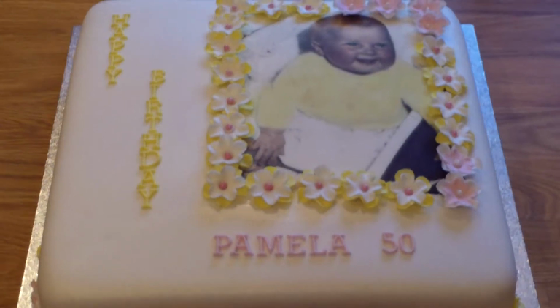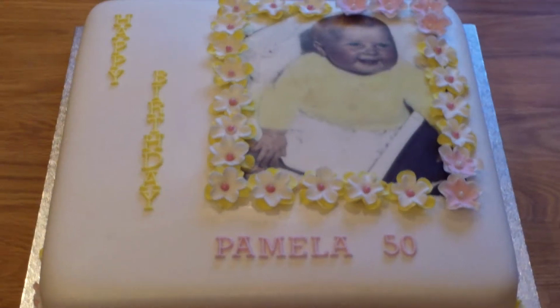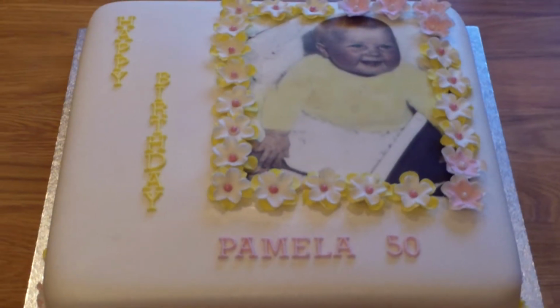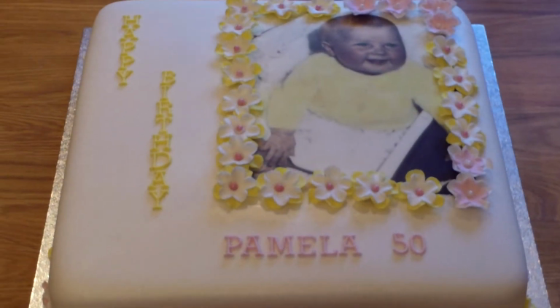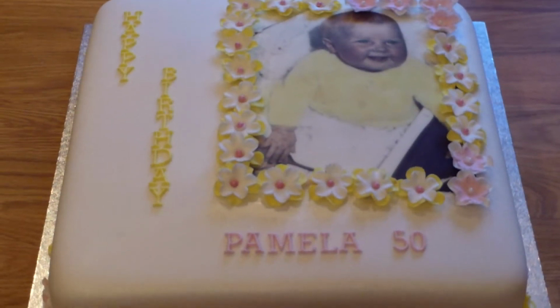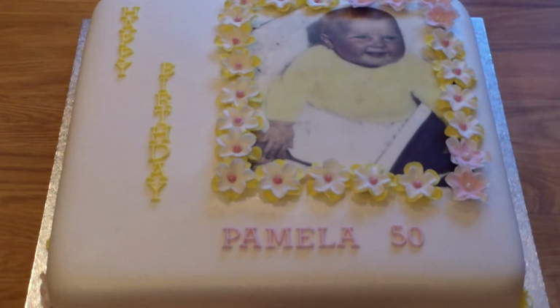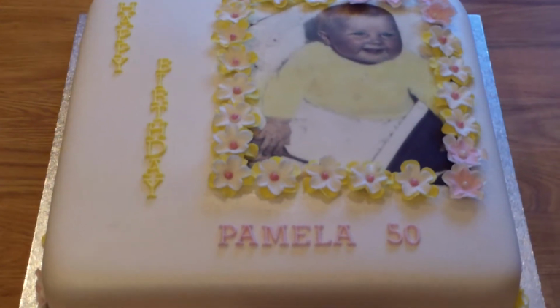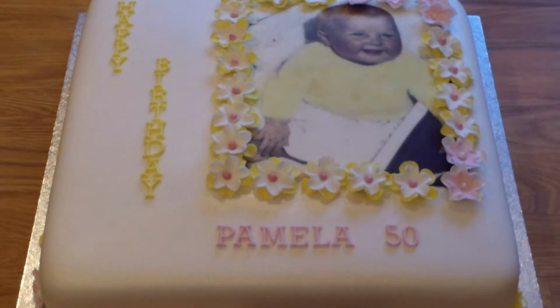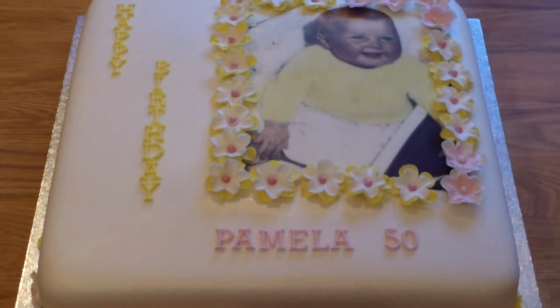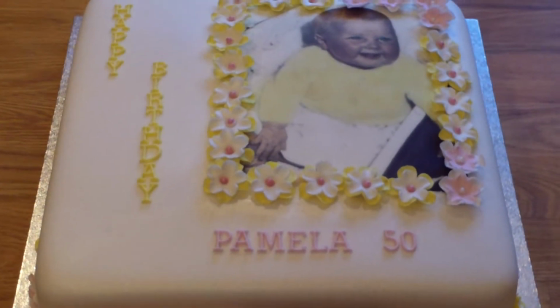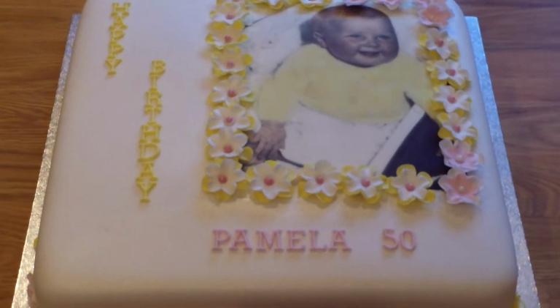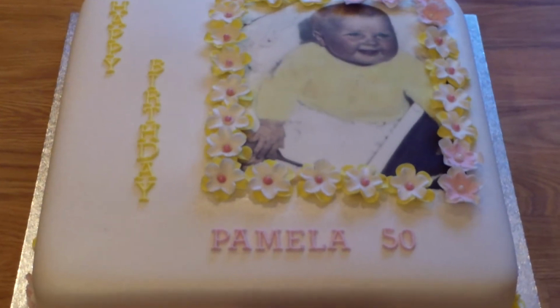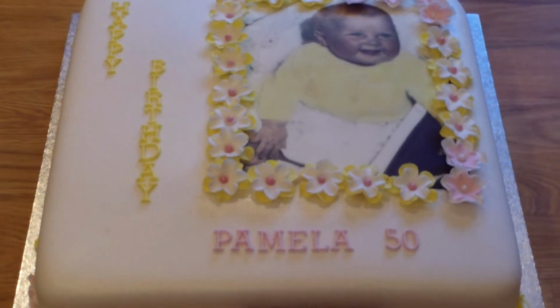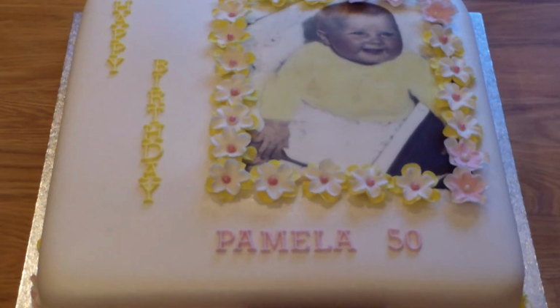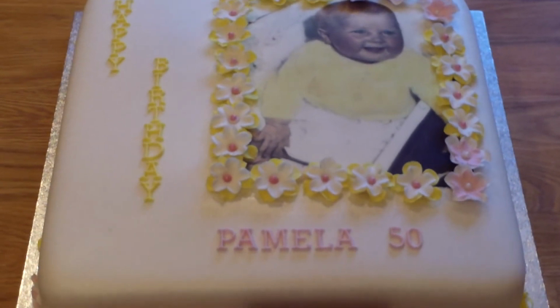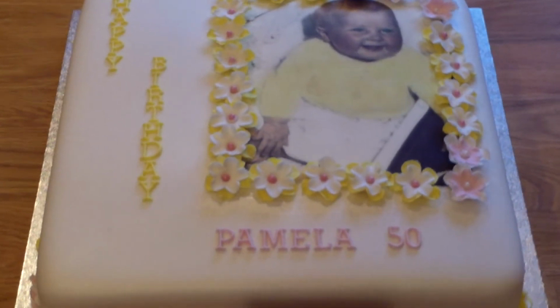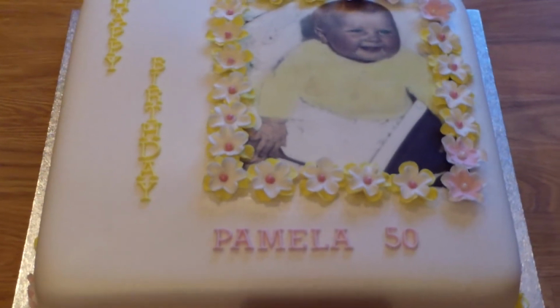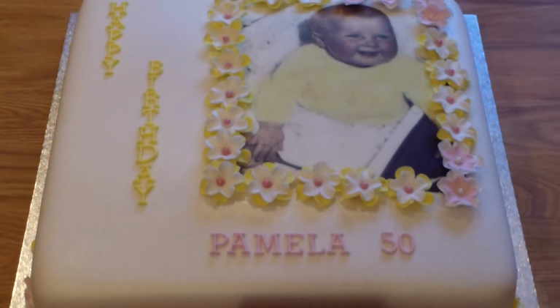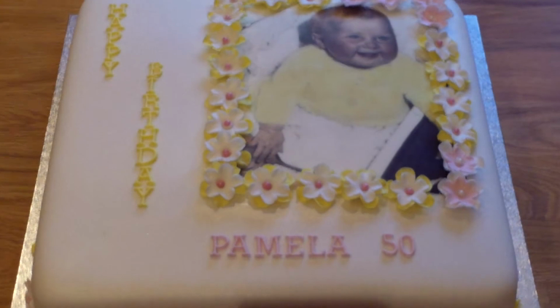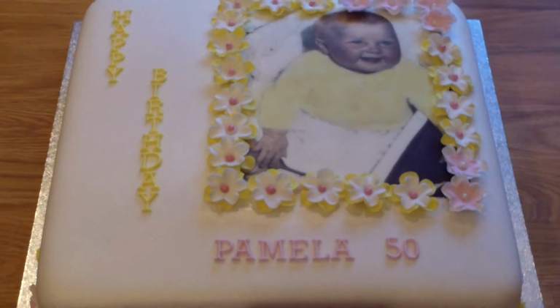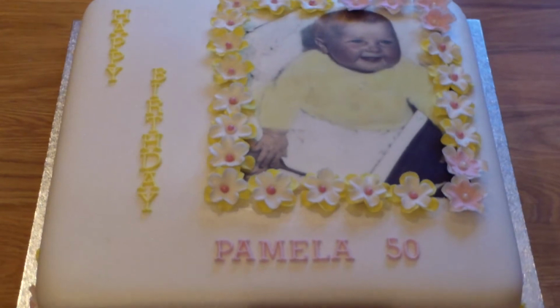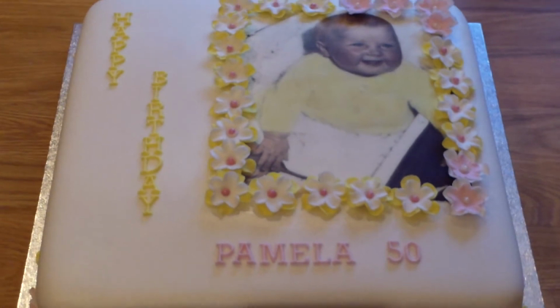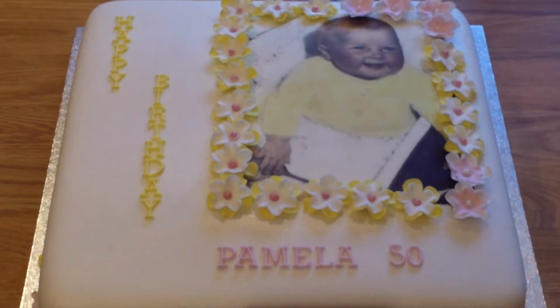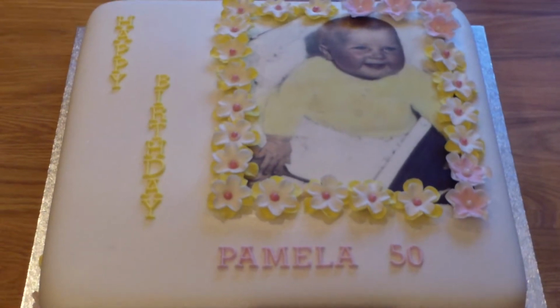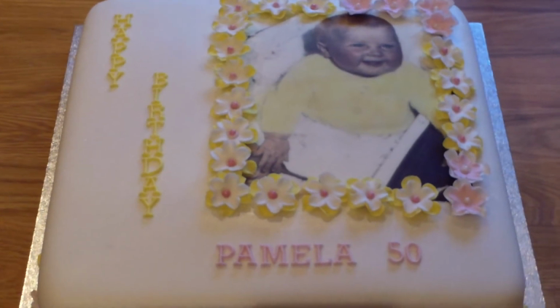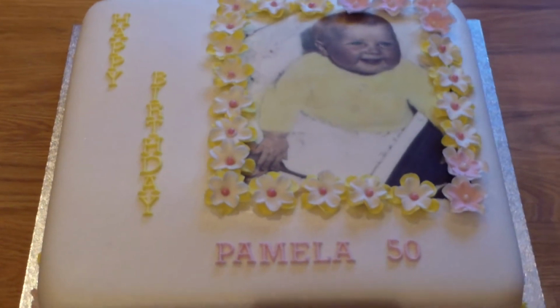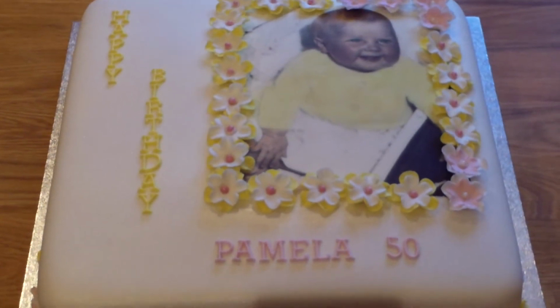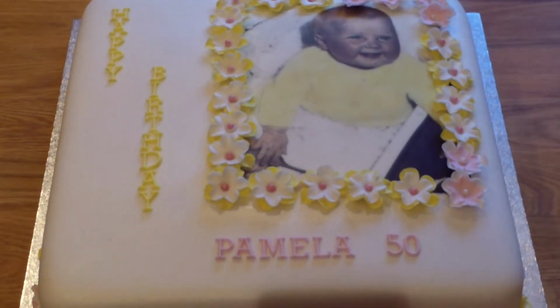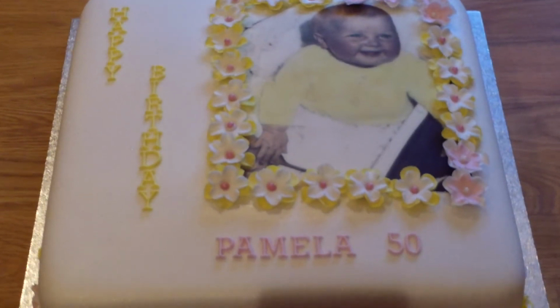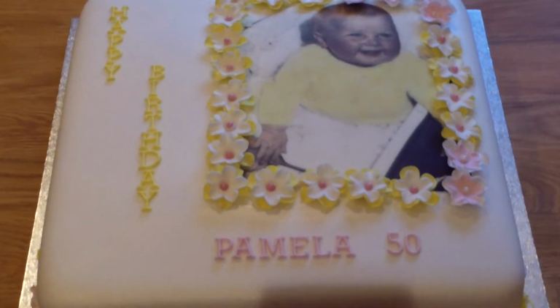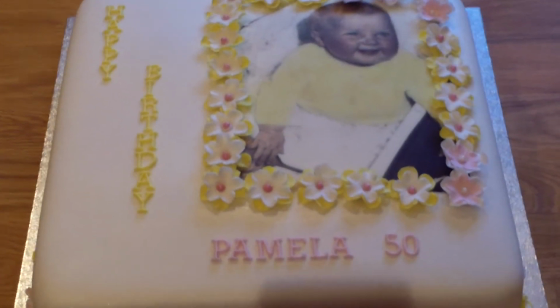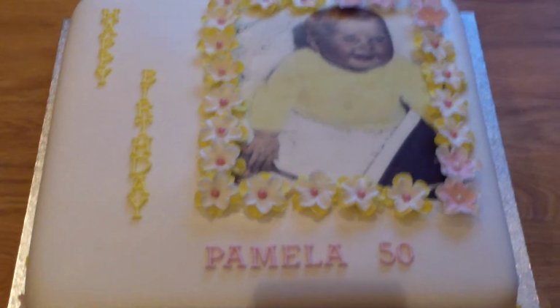Hi there, just wanted to share this cake with you. This is a 12 inch vanilla sponge with jam and buttercream. Quite a big cake.